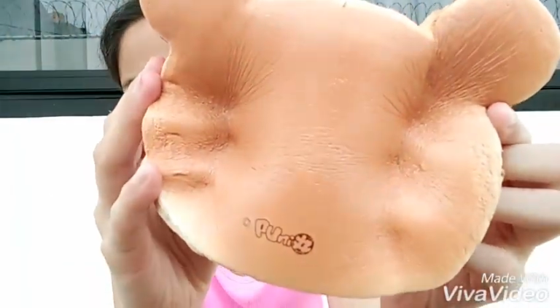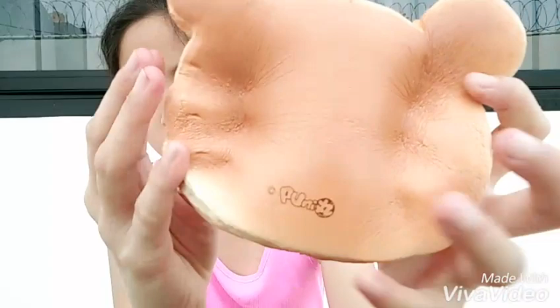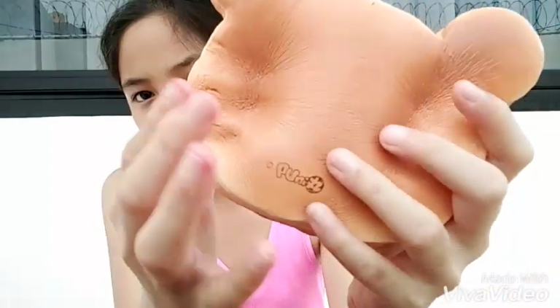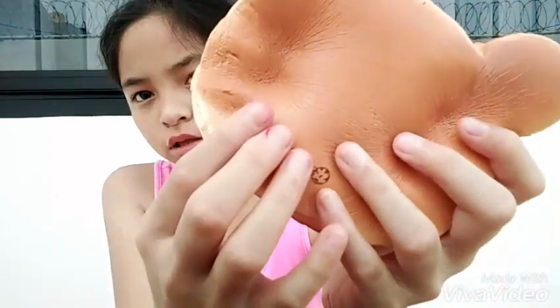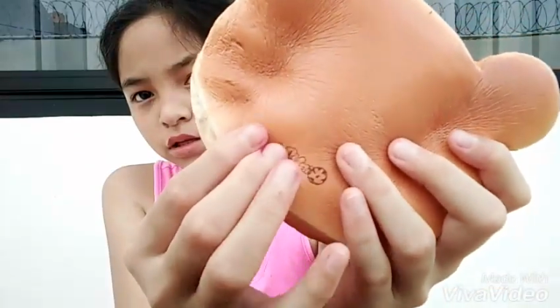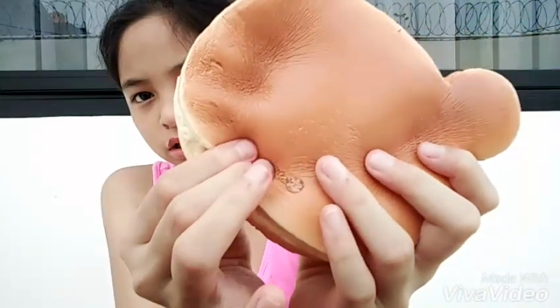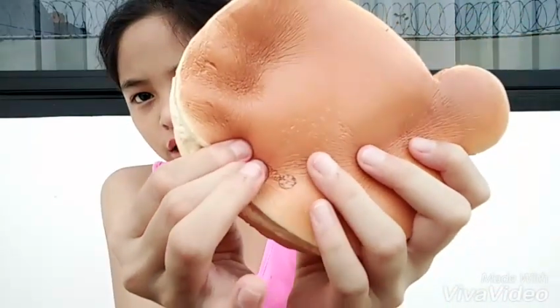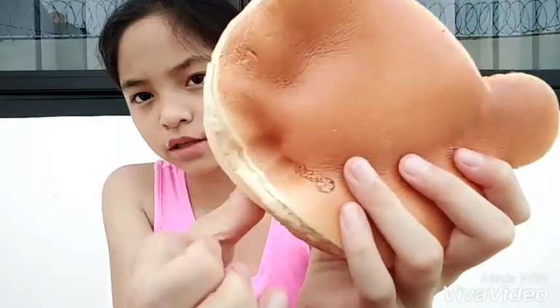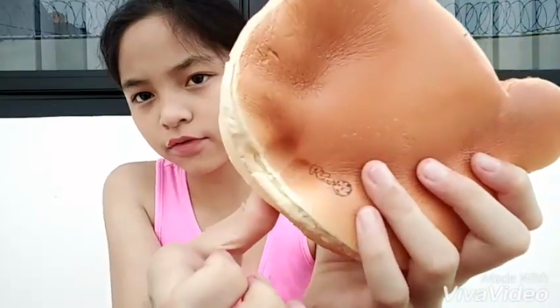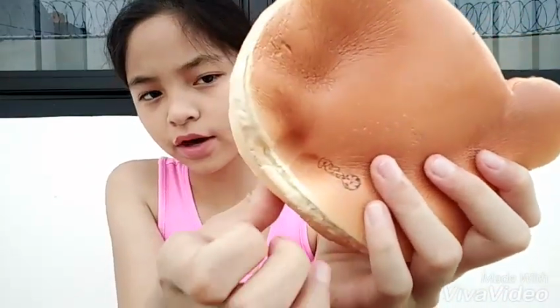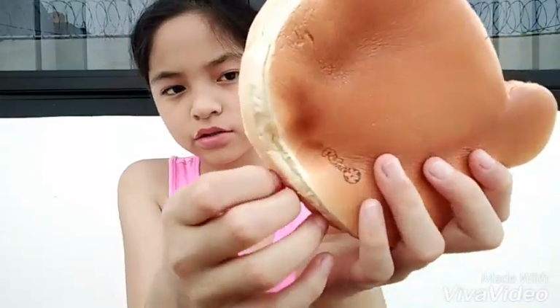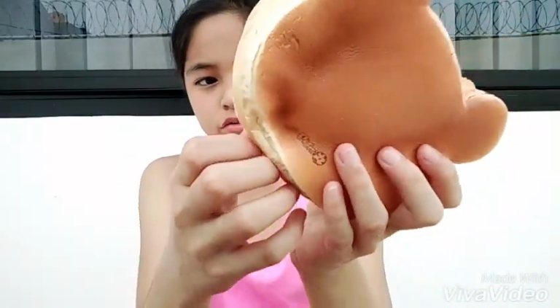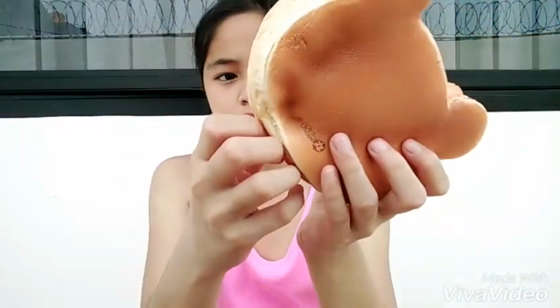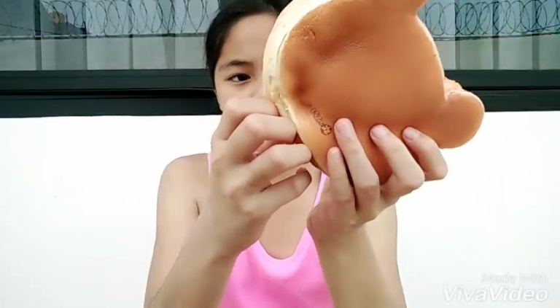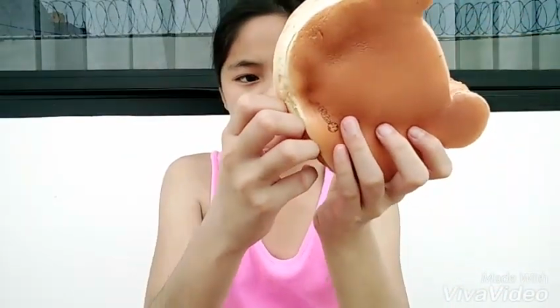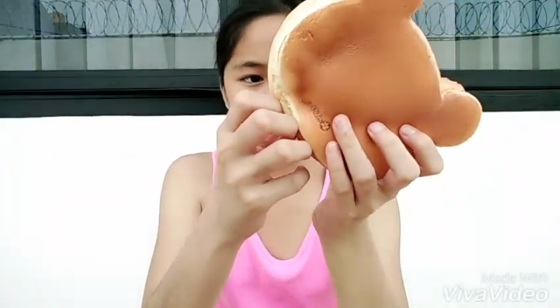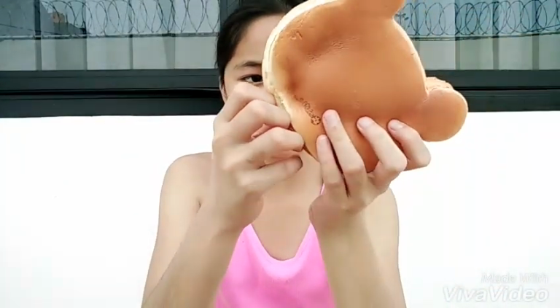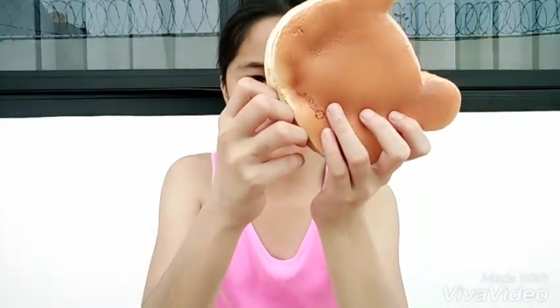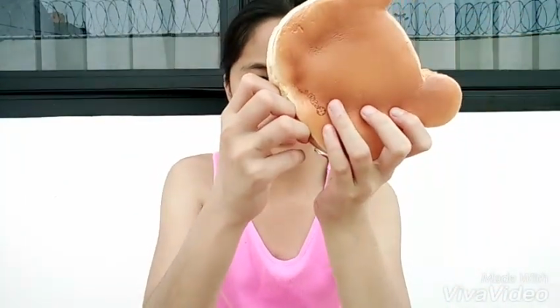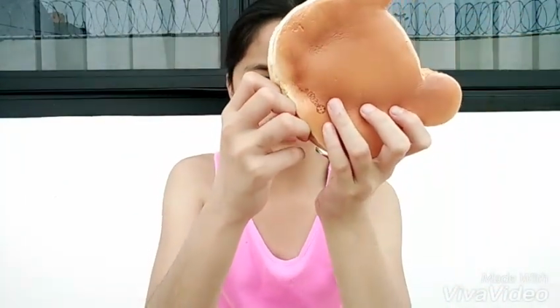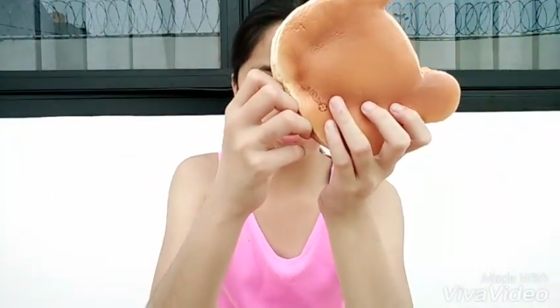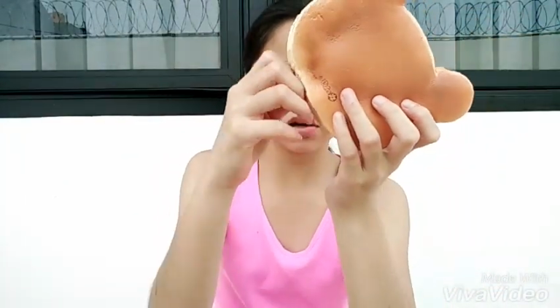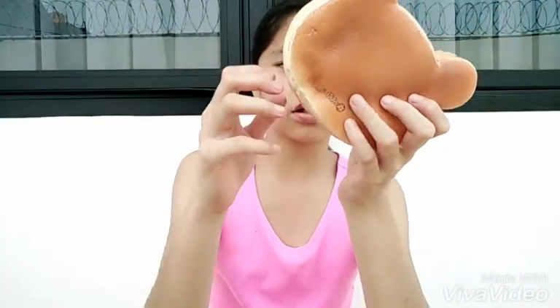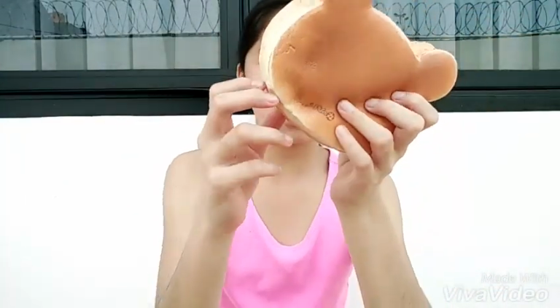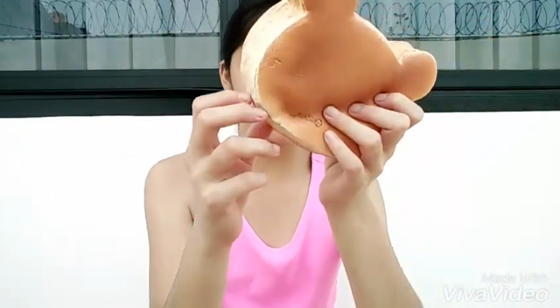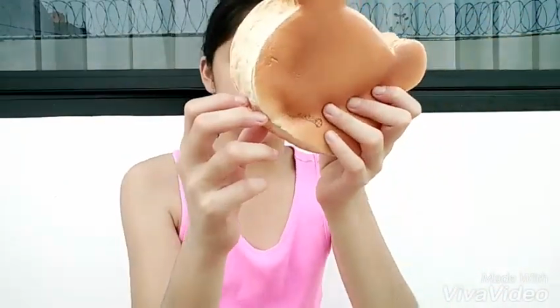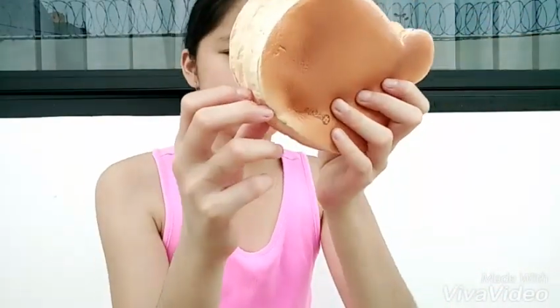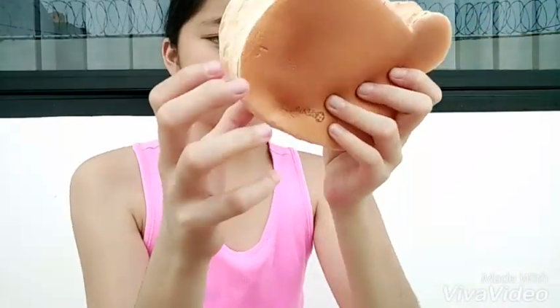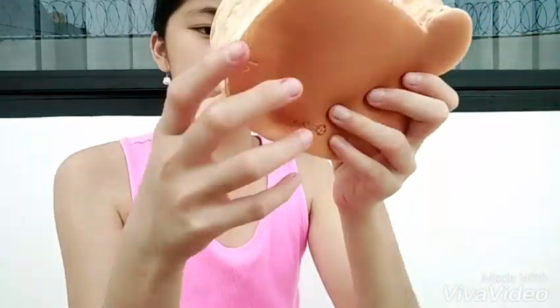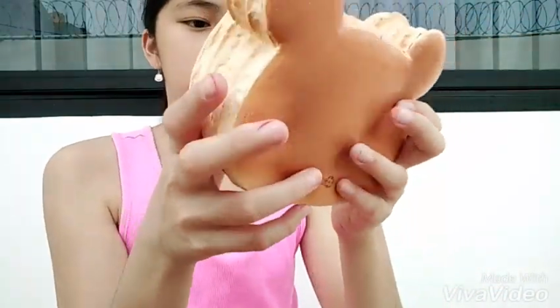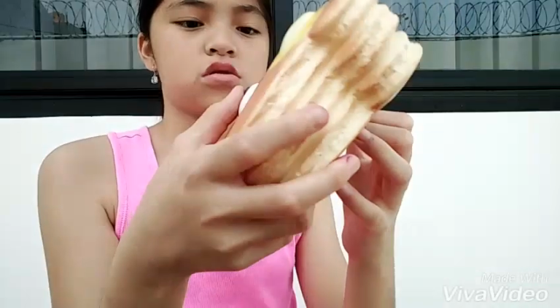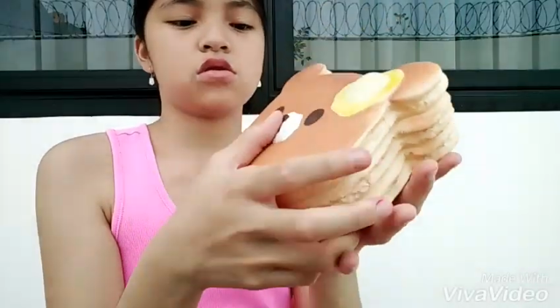This does get defected really easily if you squish it a lot, so yeah, be careful with it.